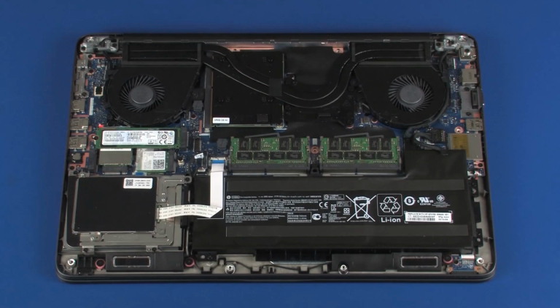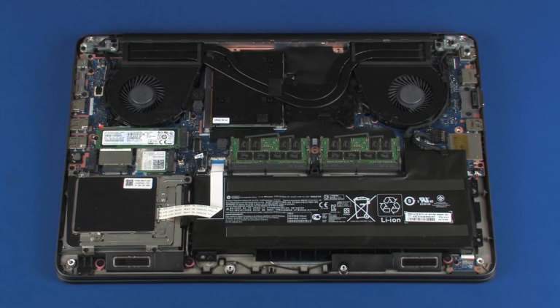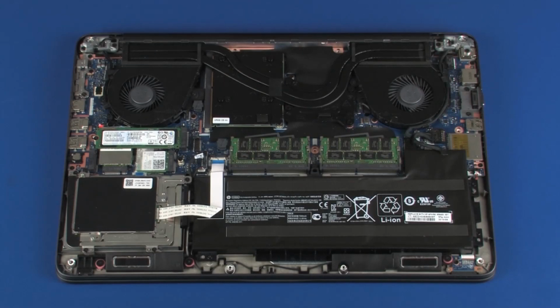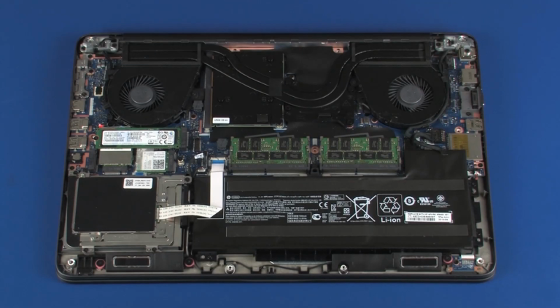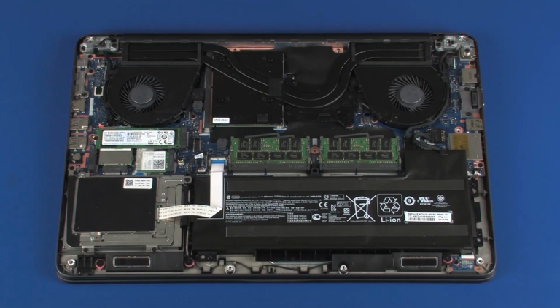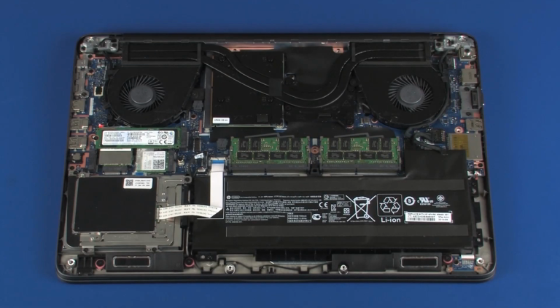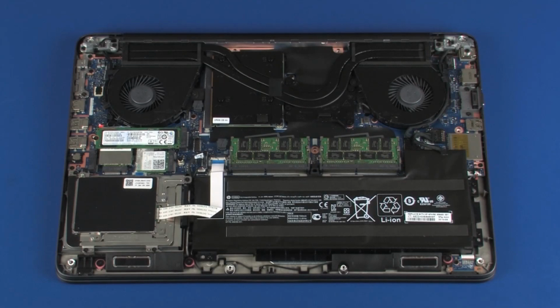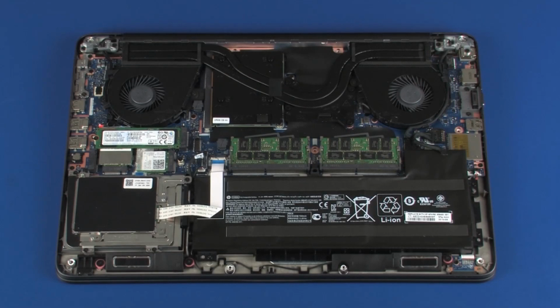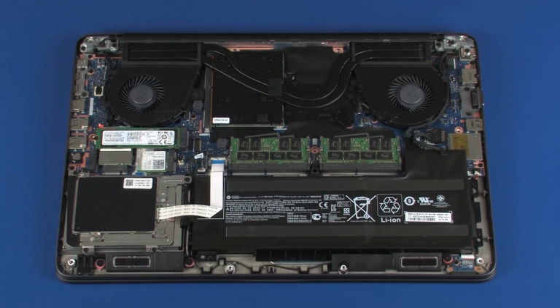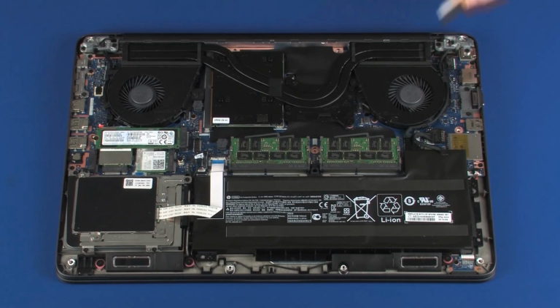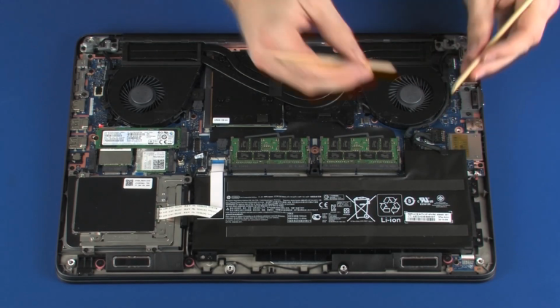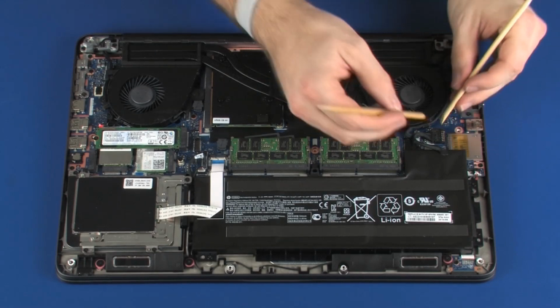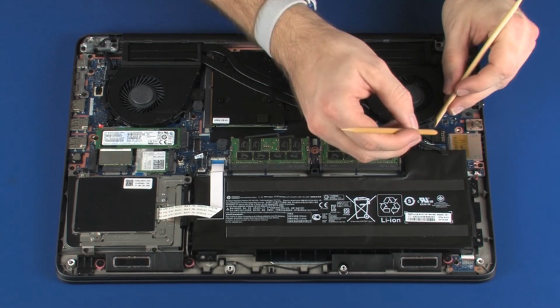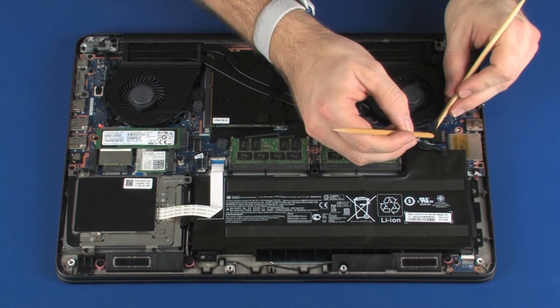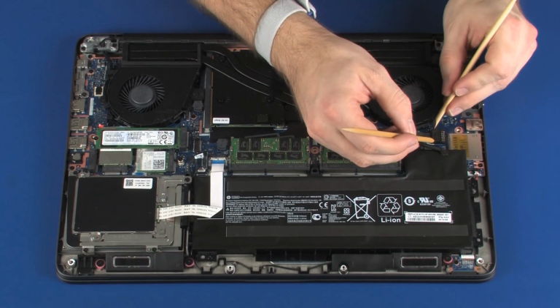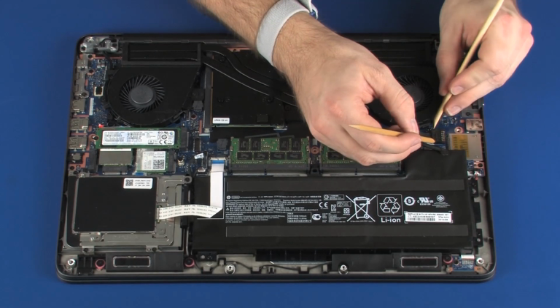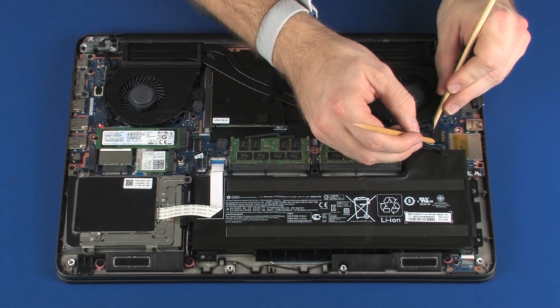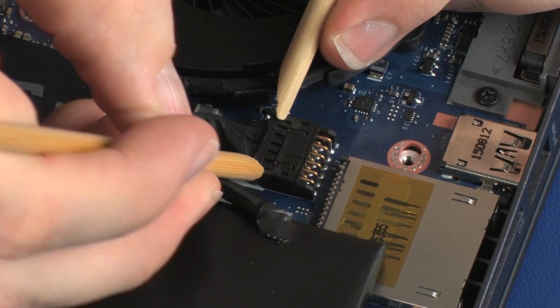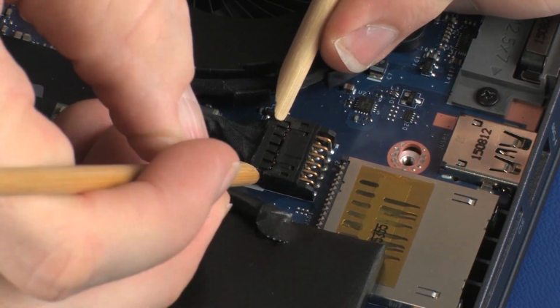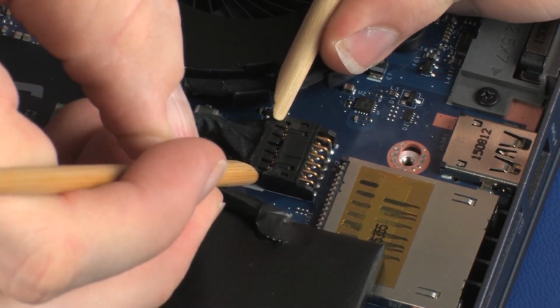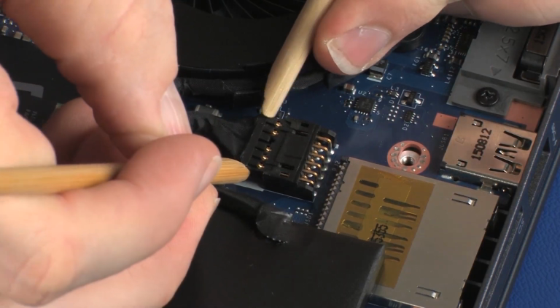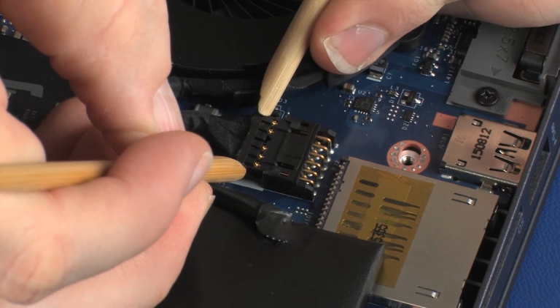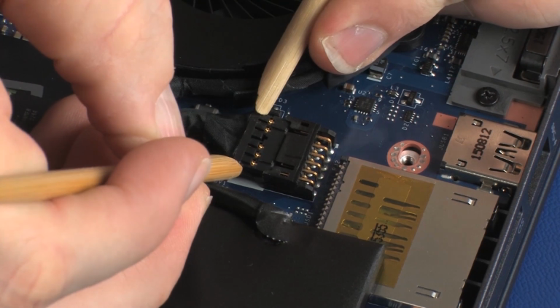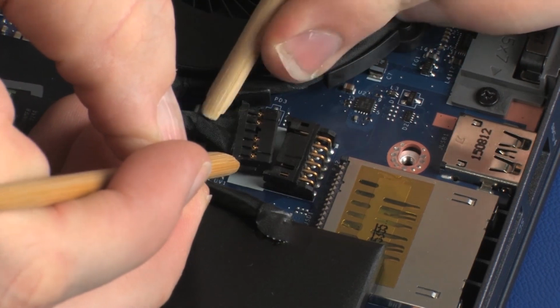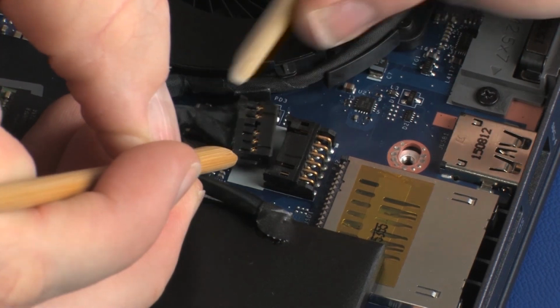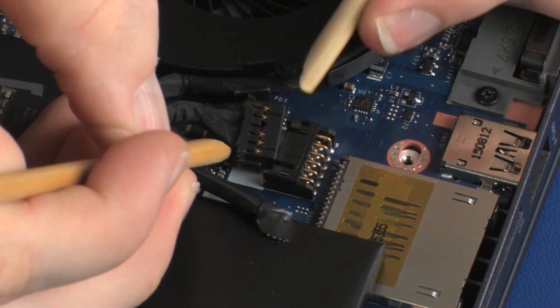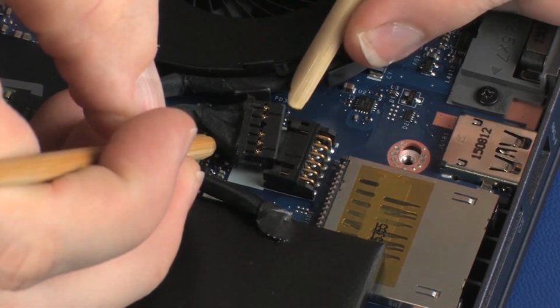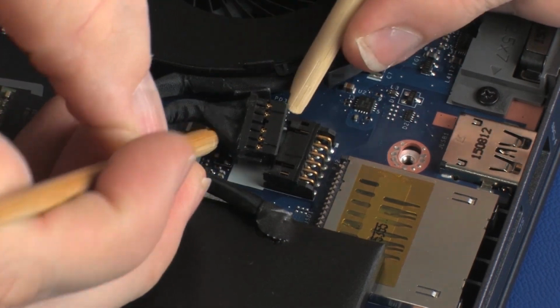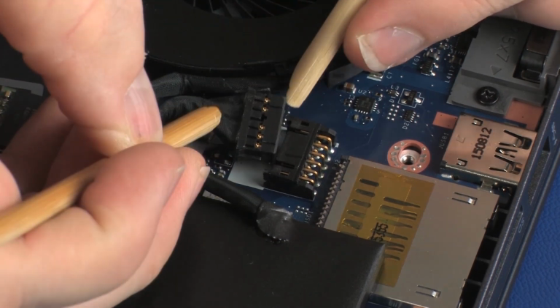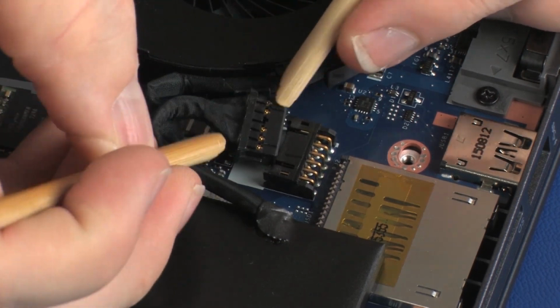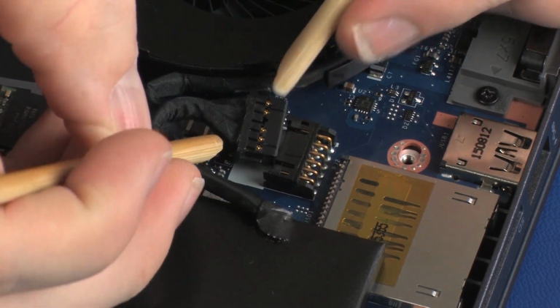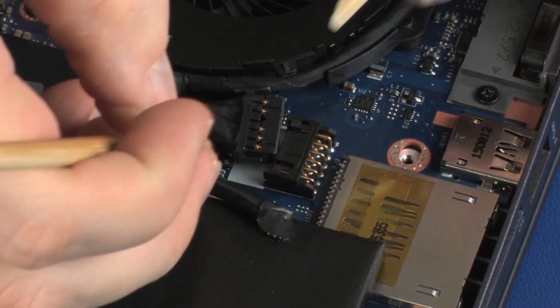Removal: Disconnect the battery cable from its connector on the system board.